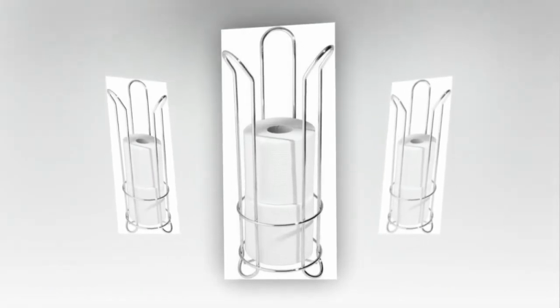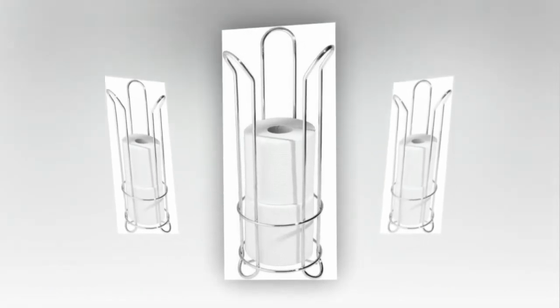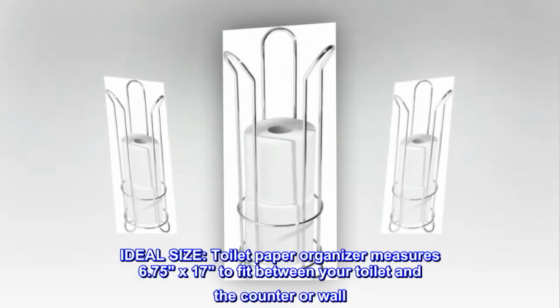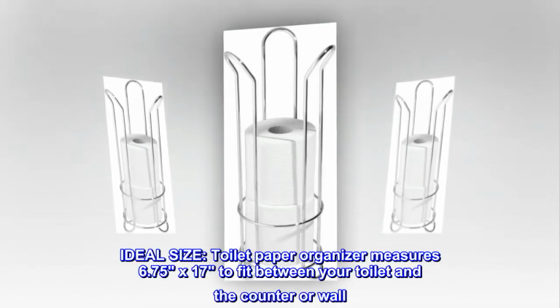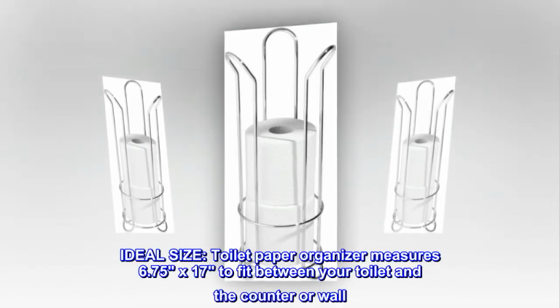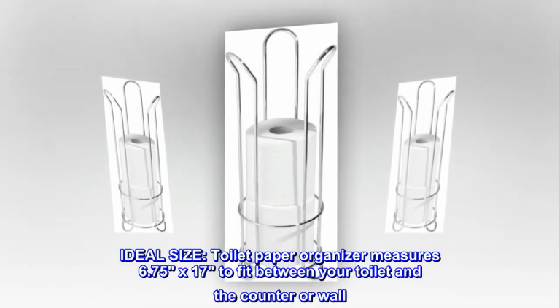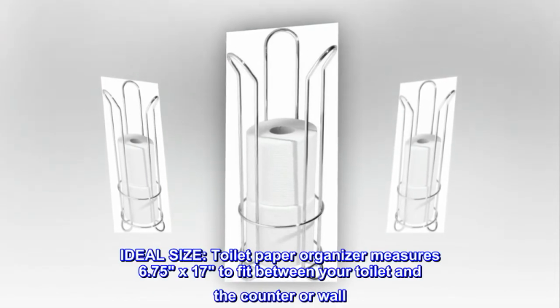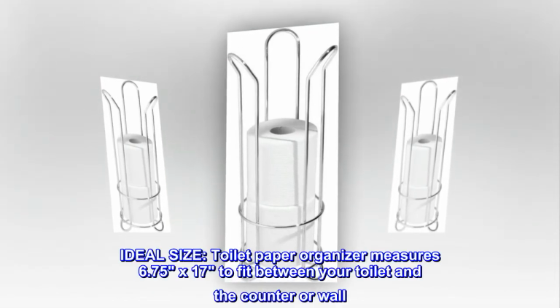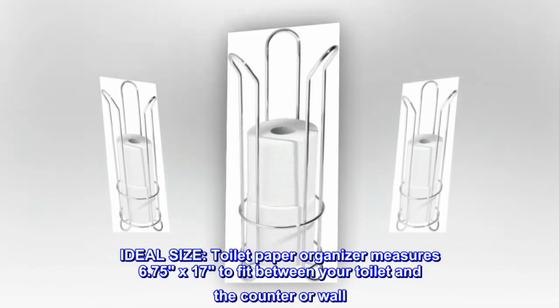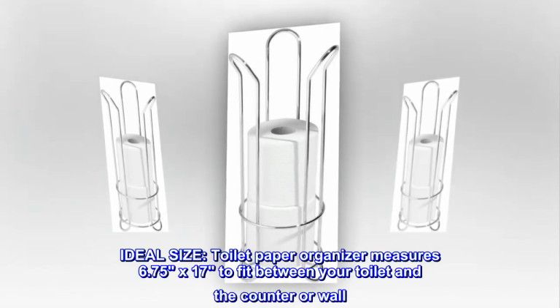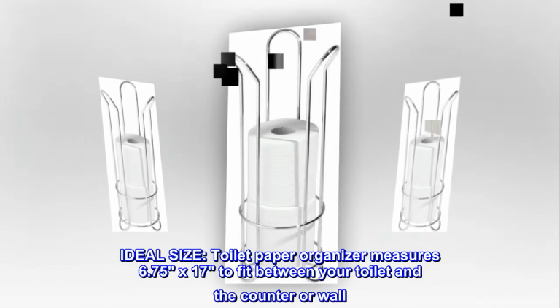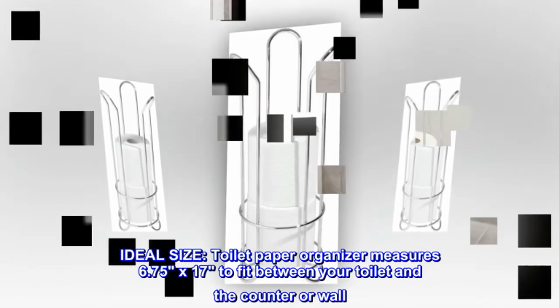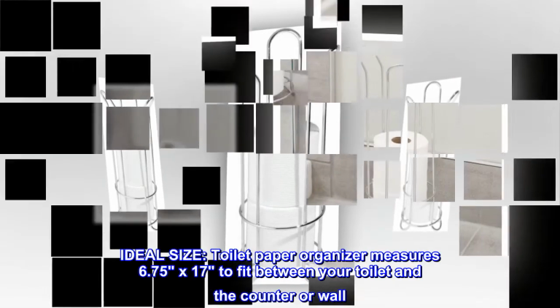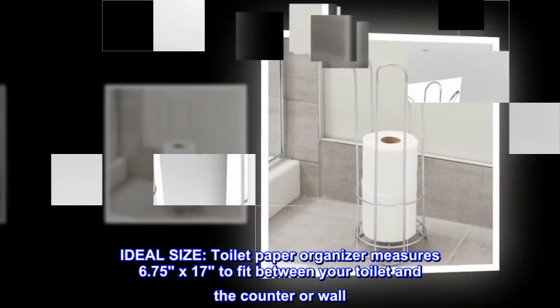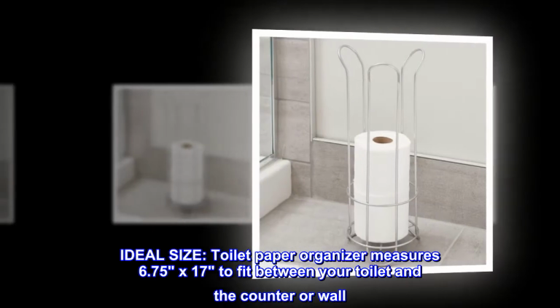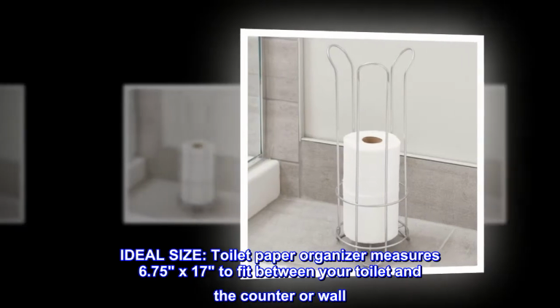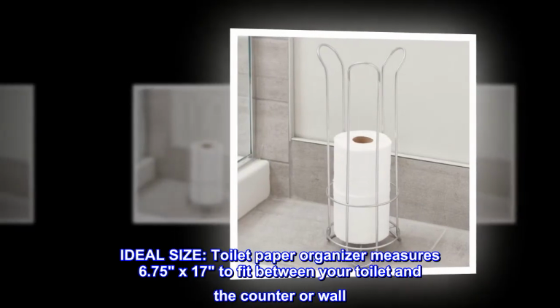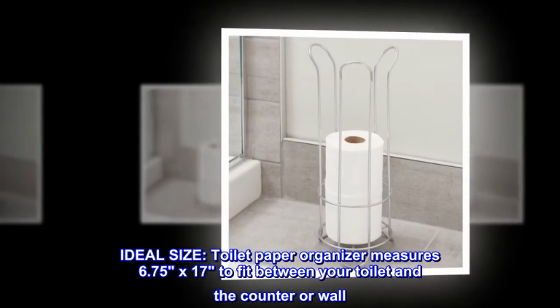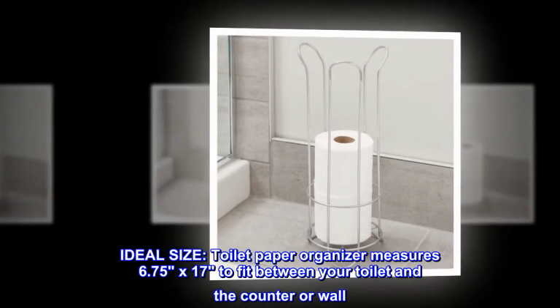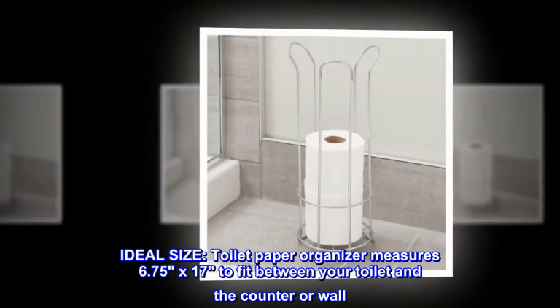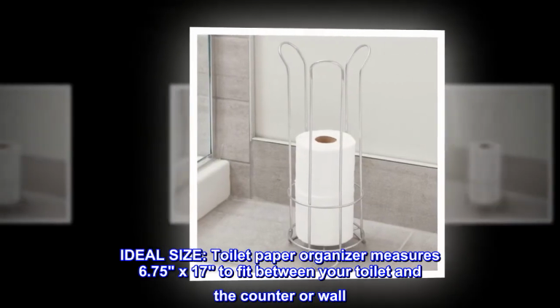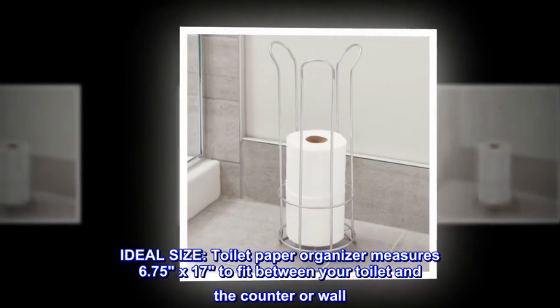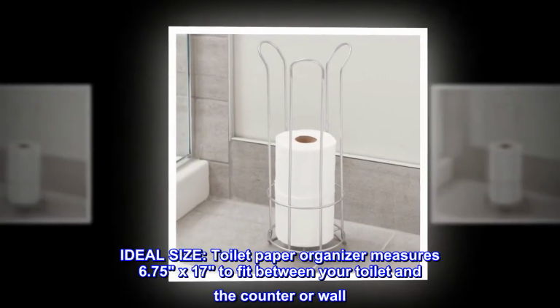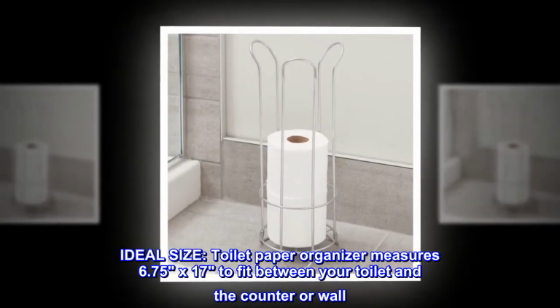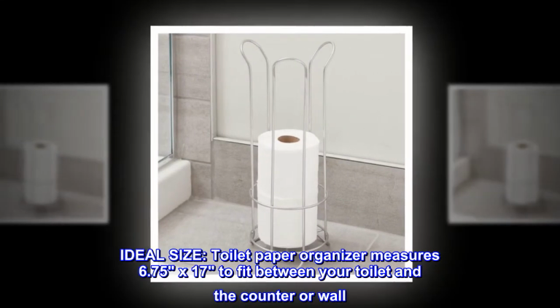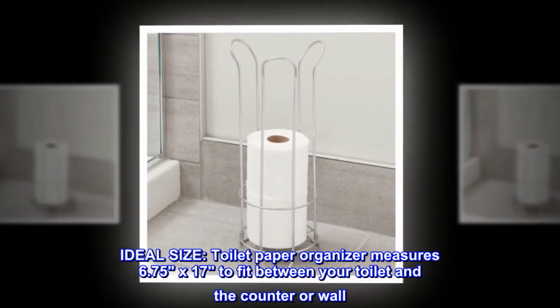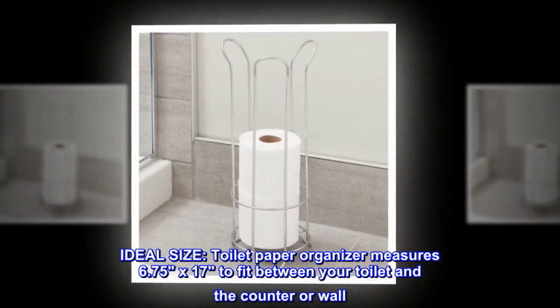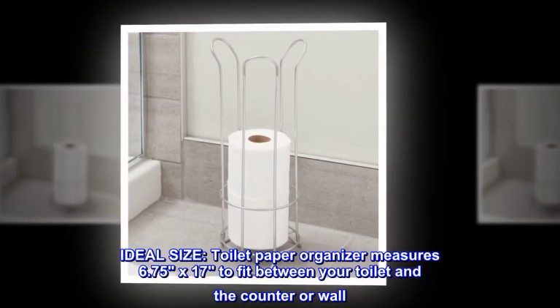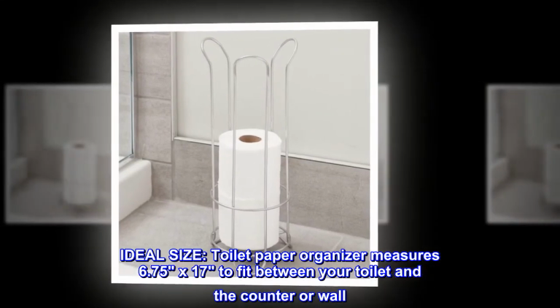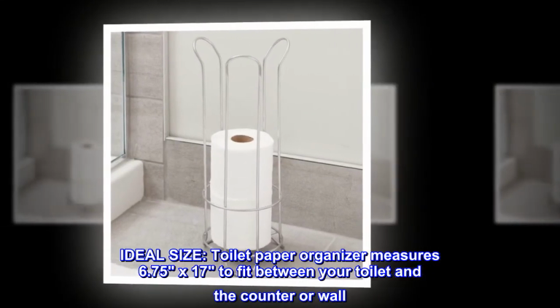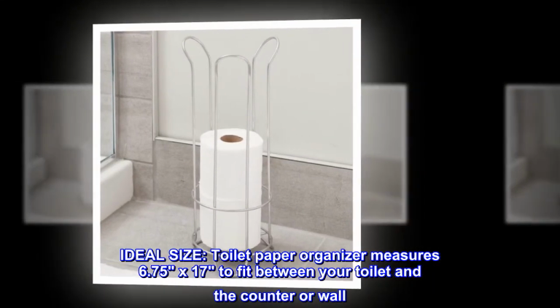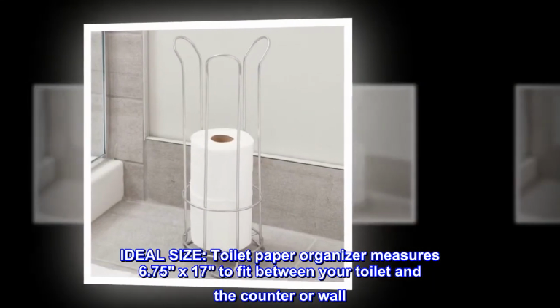Ideal size. Toilet paper organizer measures 6.75 x 17 to fit between your toilet and the counter or wall.